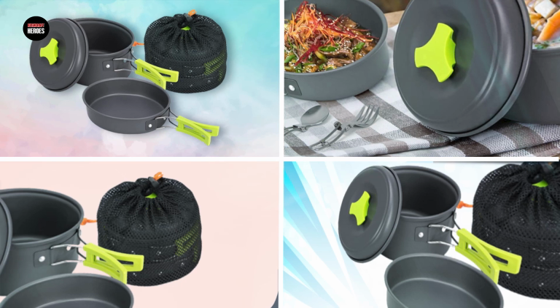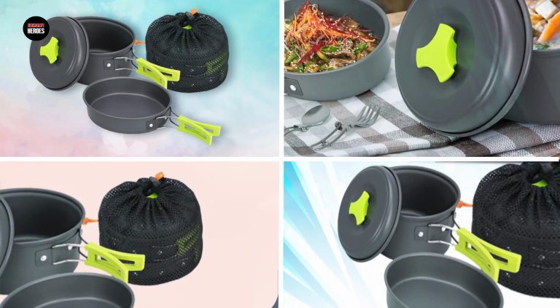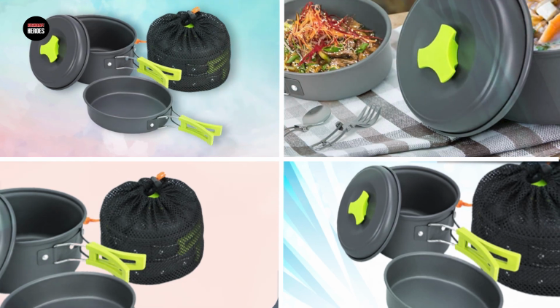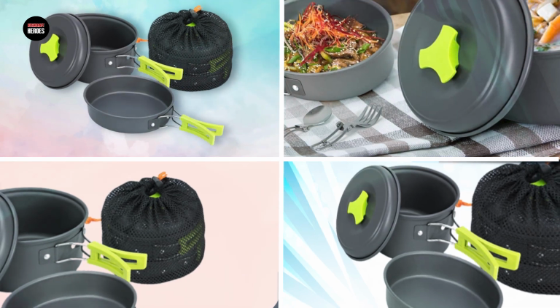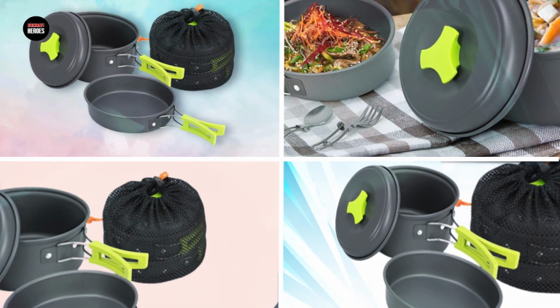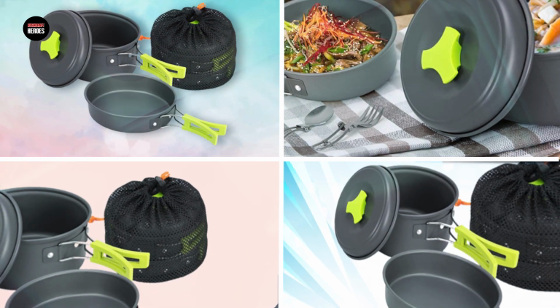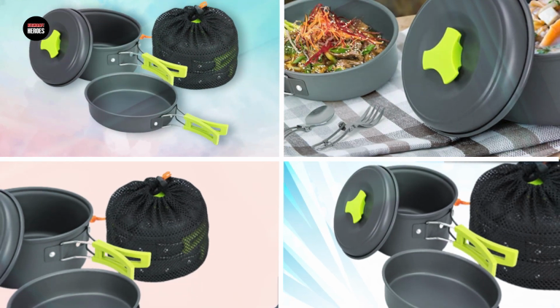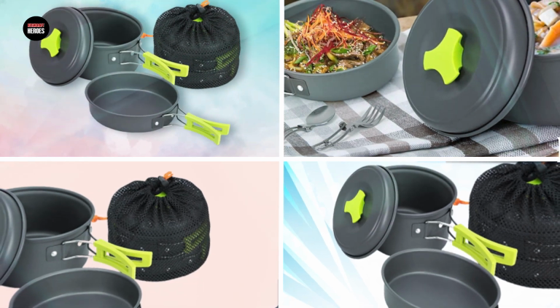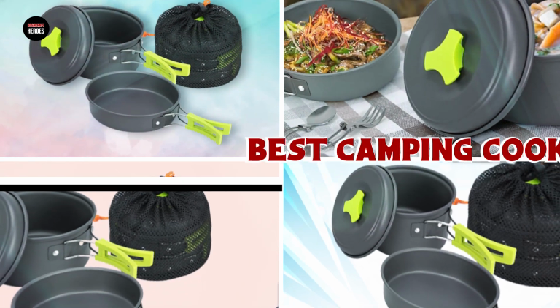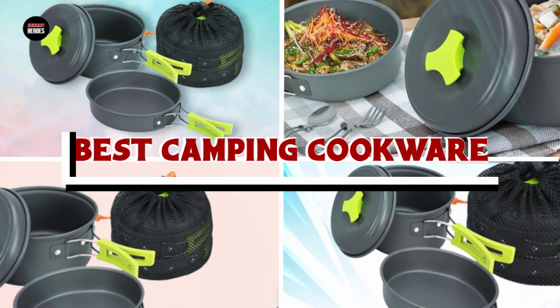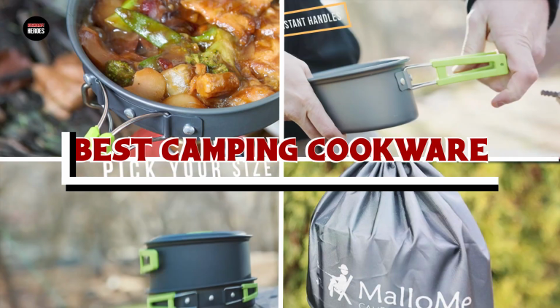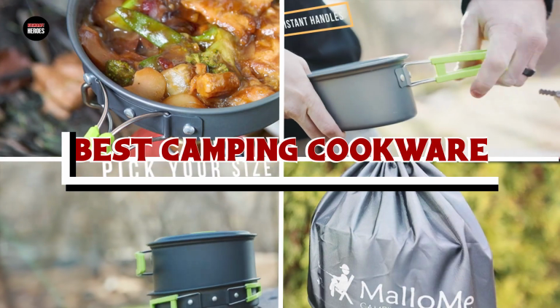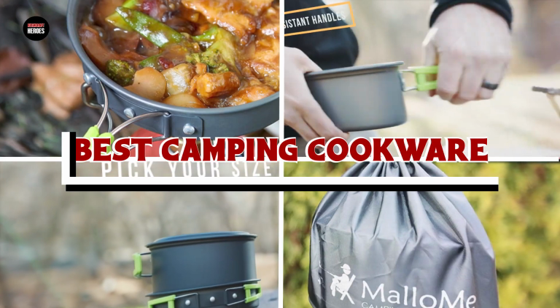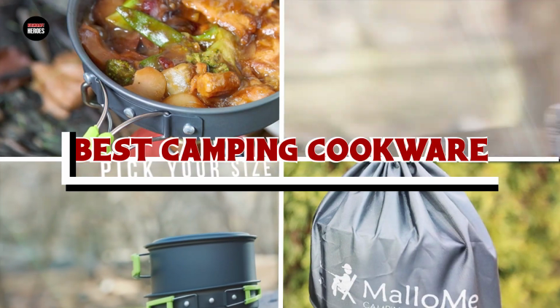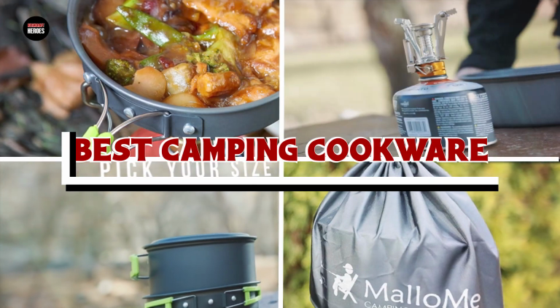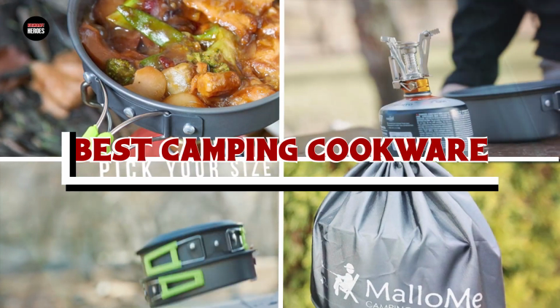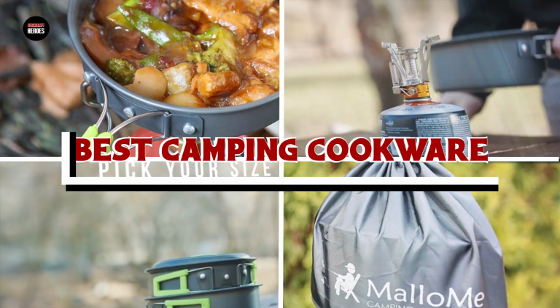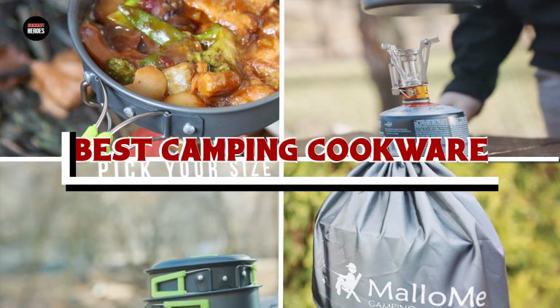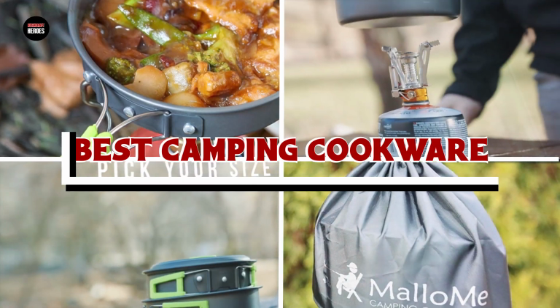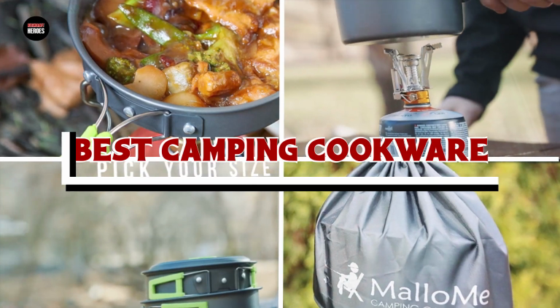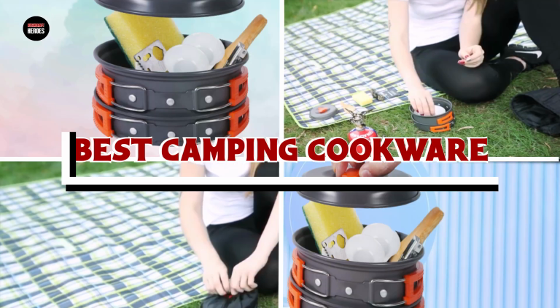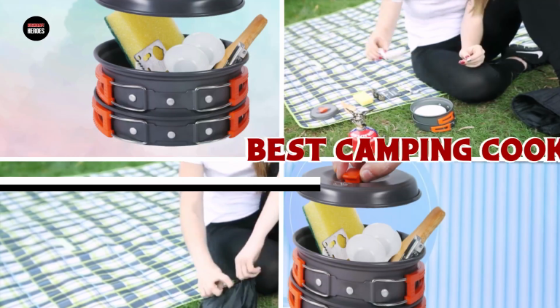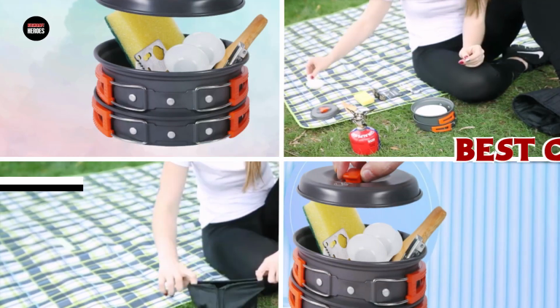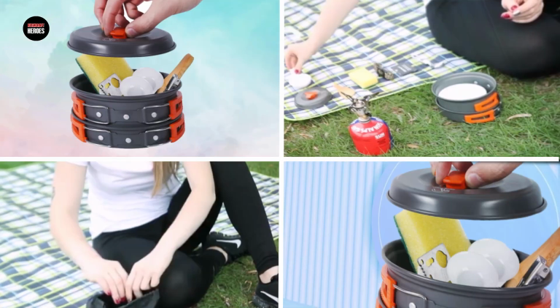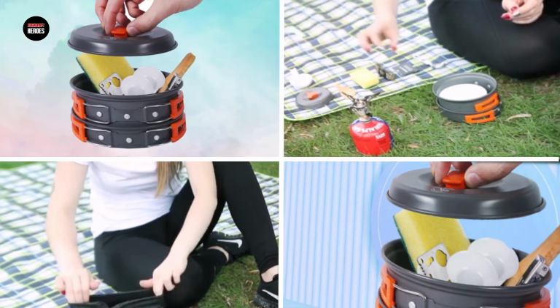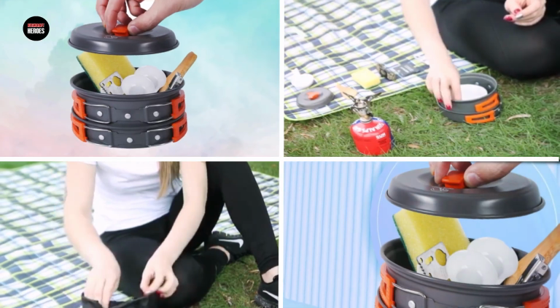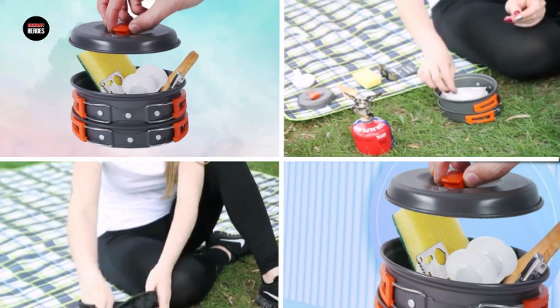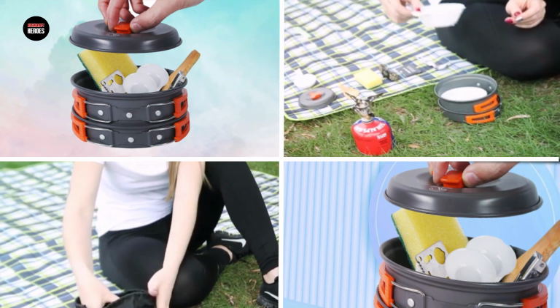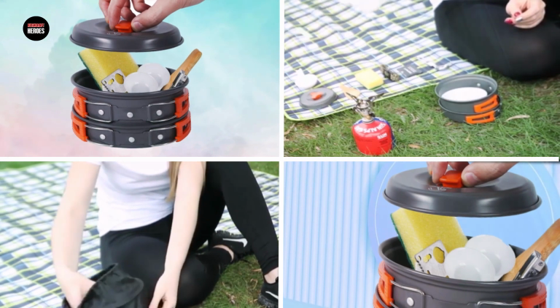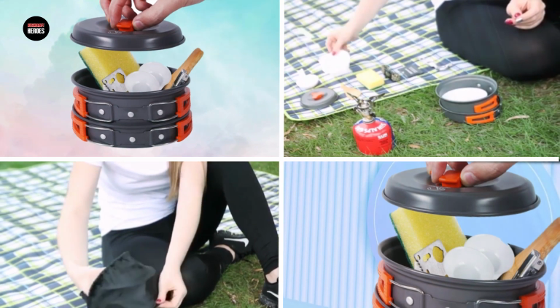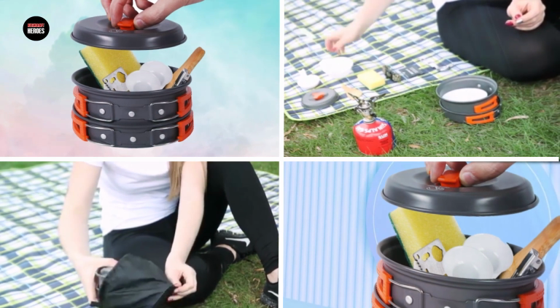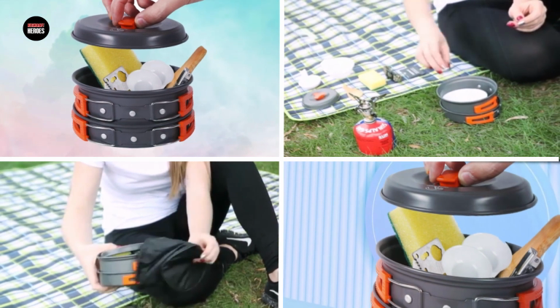If you want to get the best camping cookware according to your needs, then watch the video till the end and then decide. So let's get started.